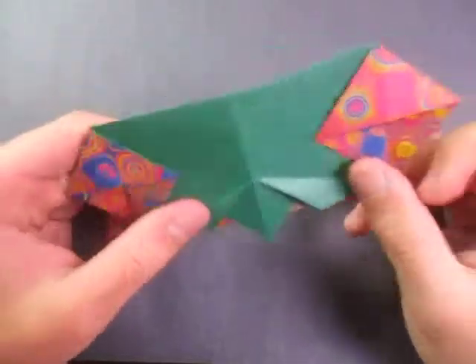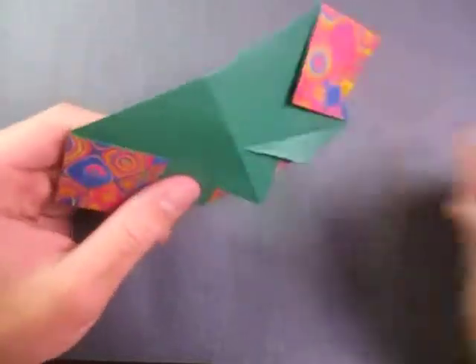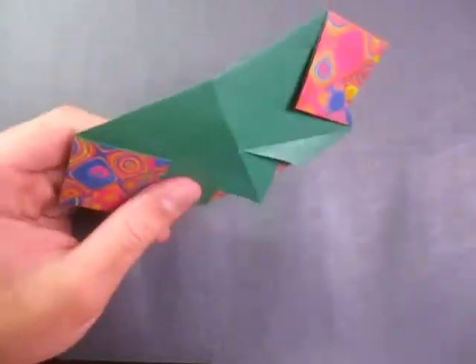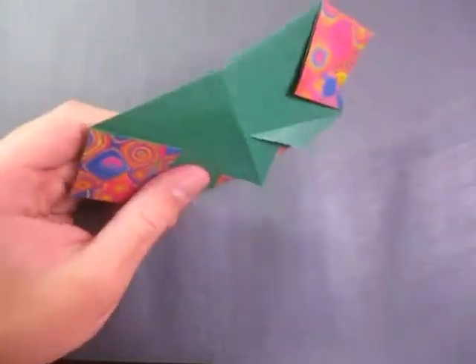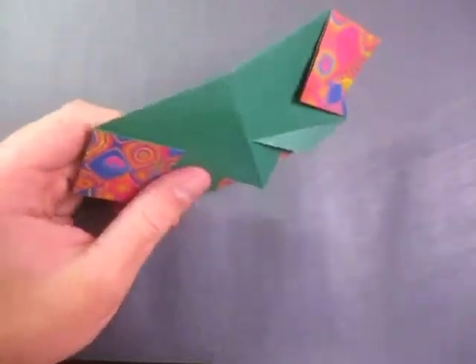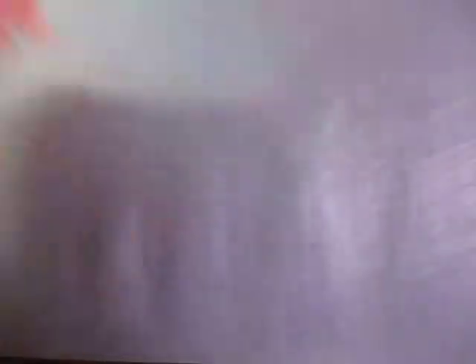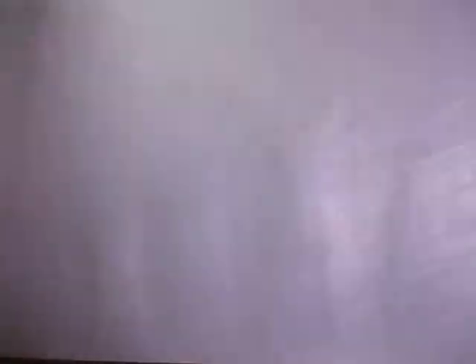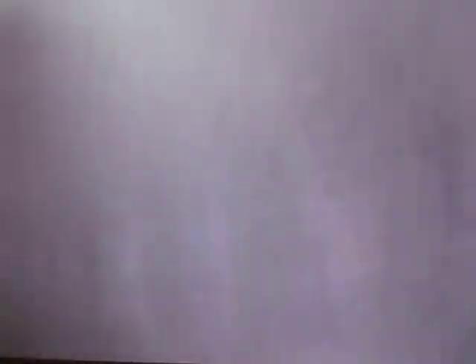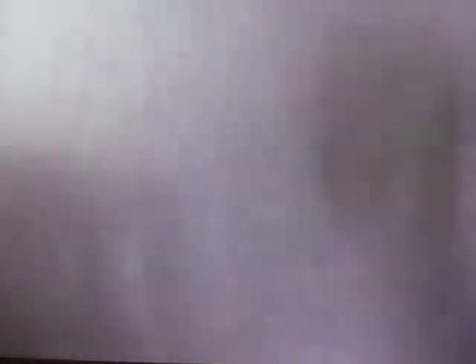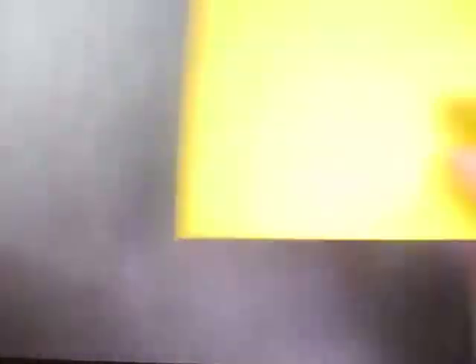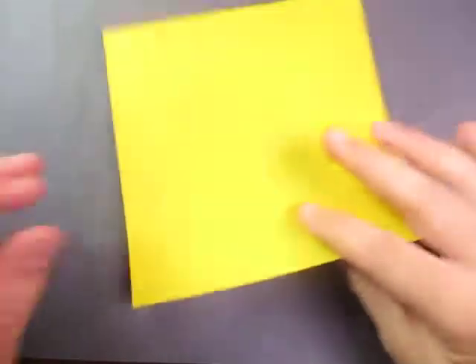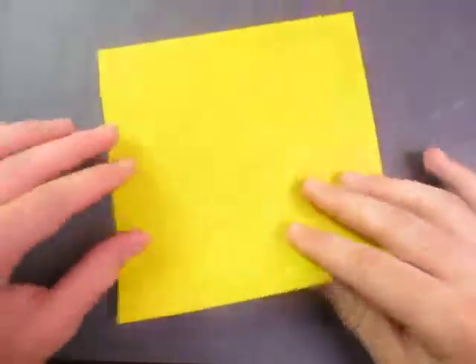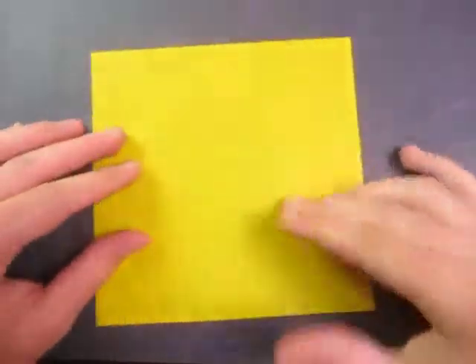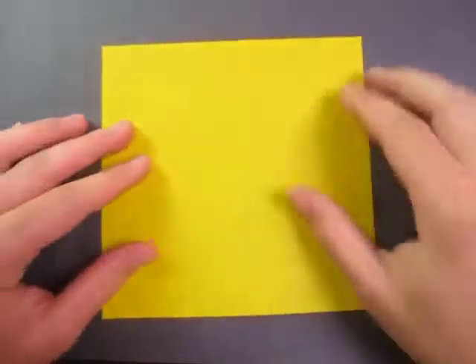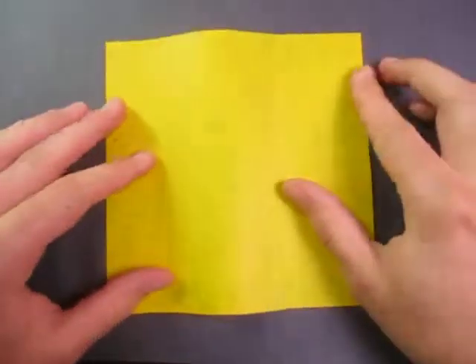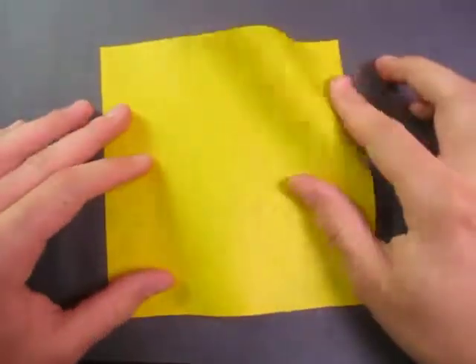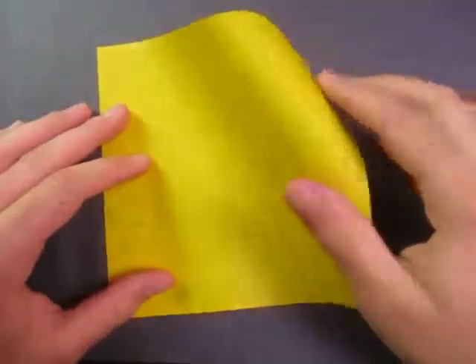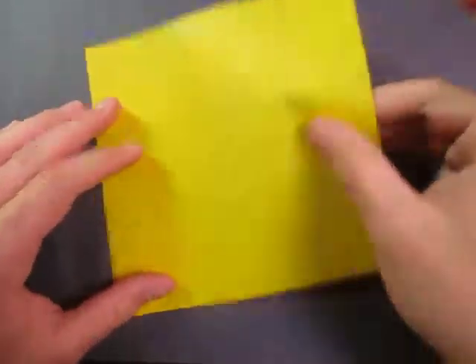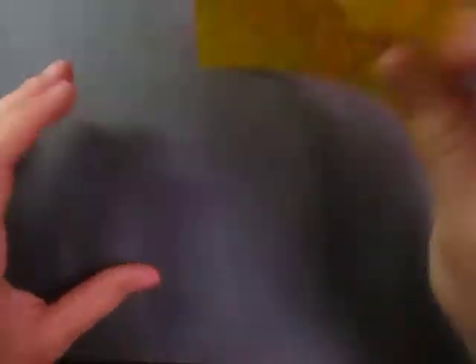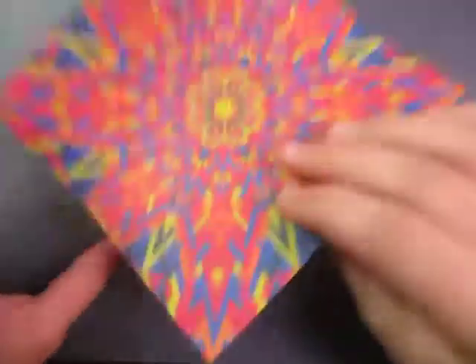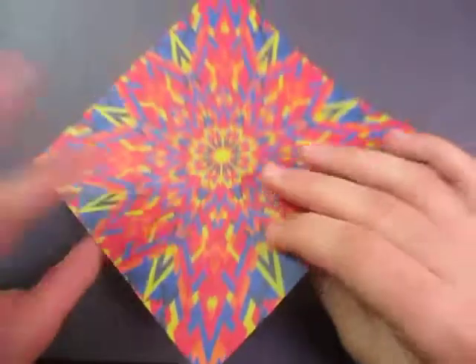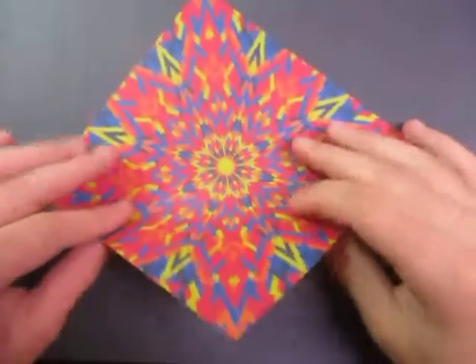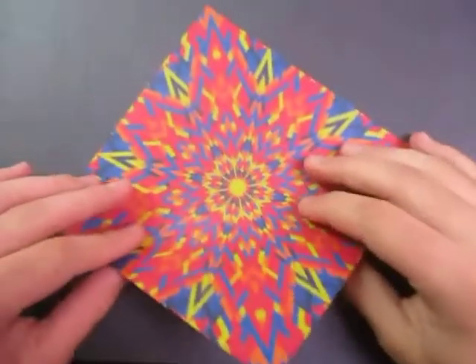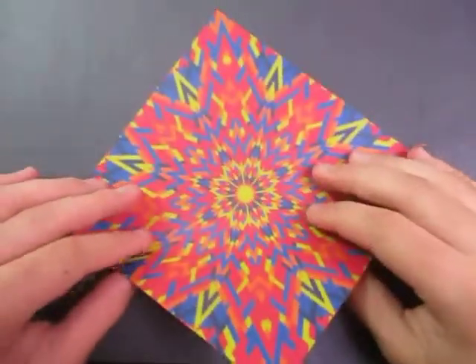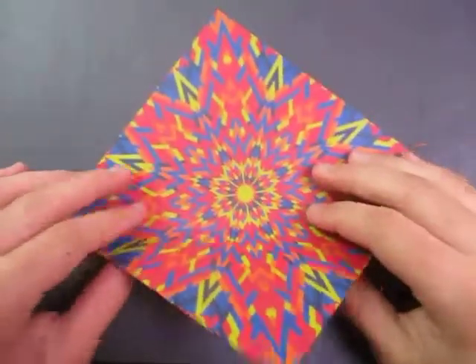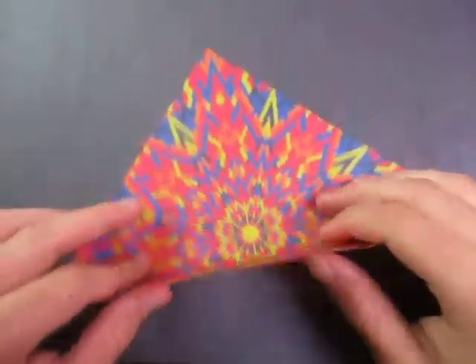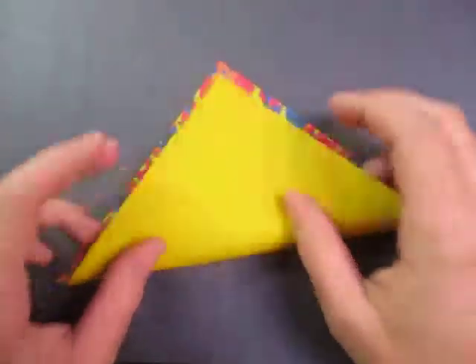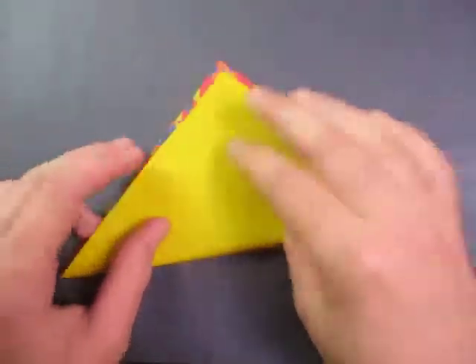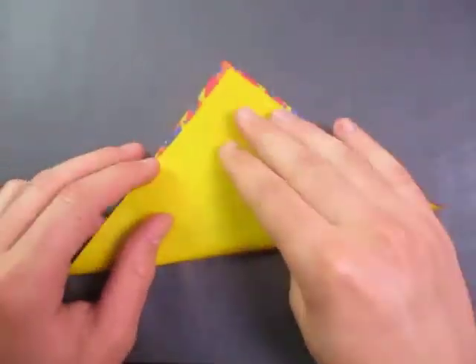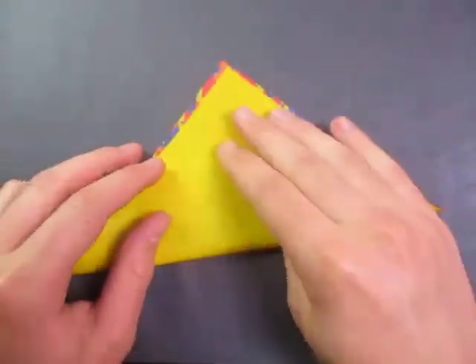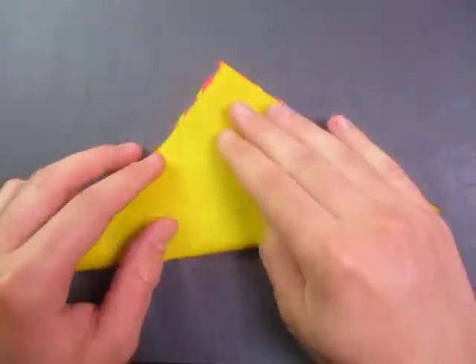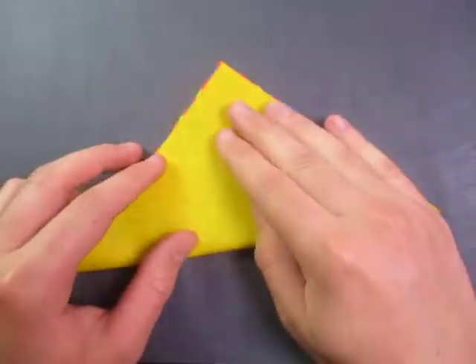Want to learn how to fold it? Ready, set, here goes. Alright, let's start out by folding in half.